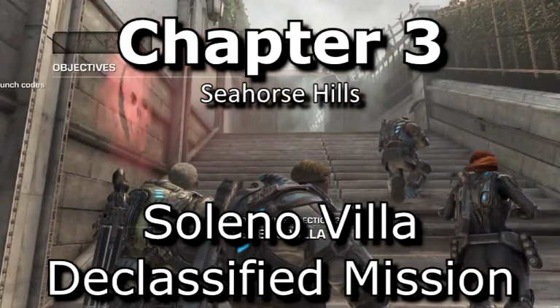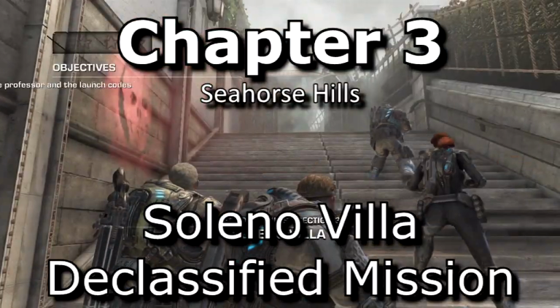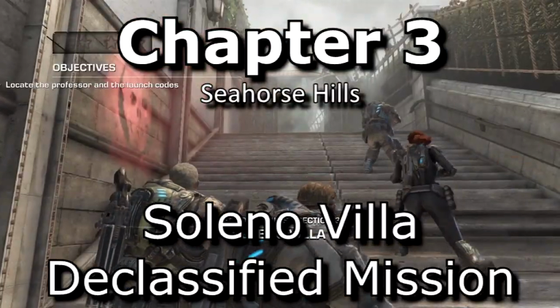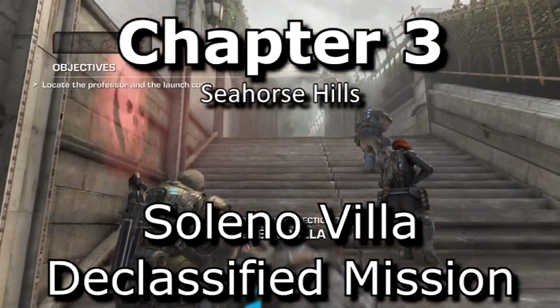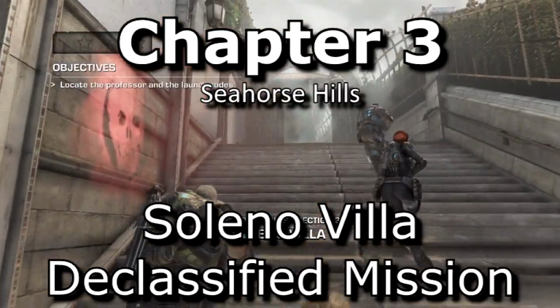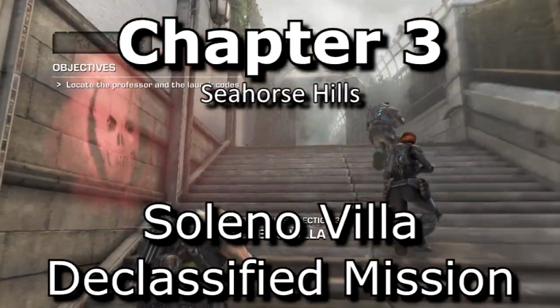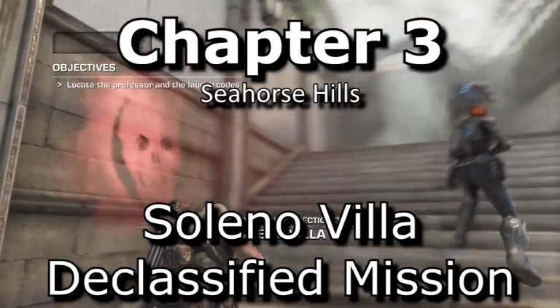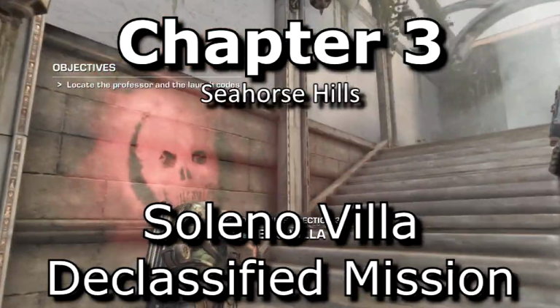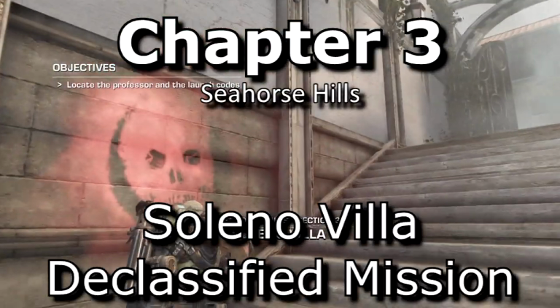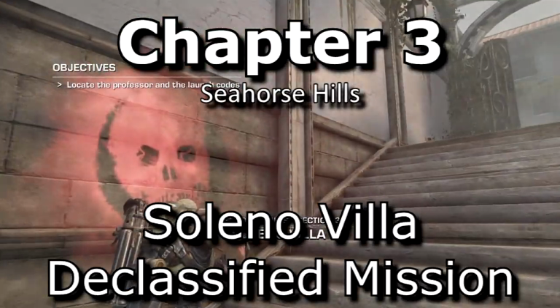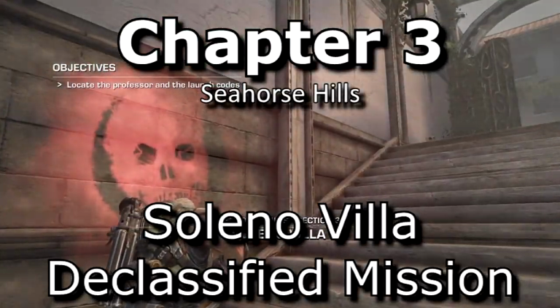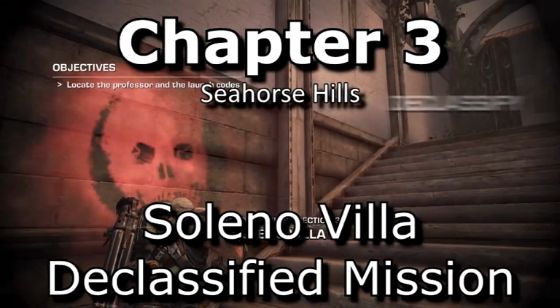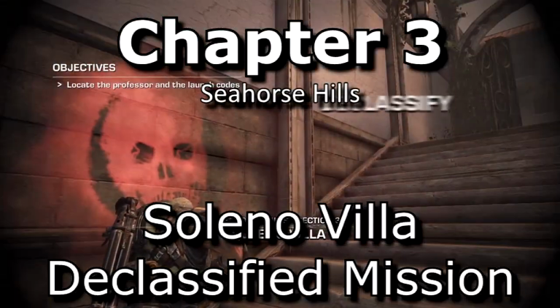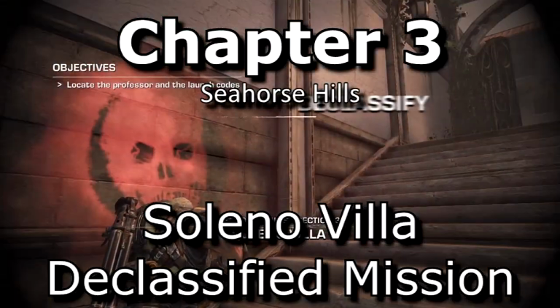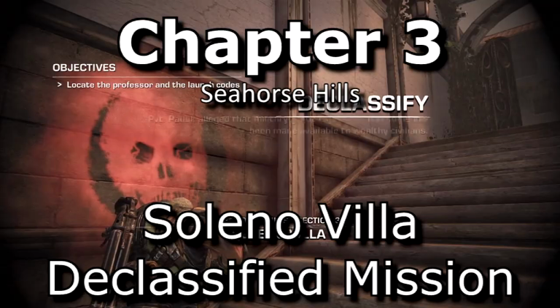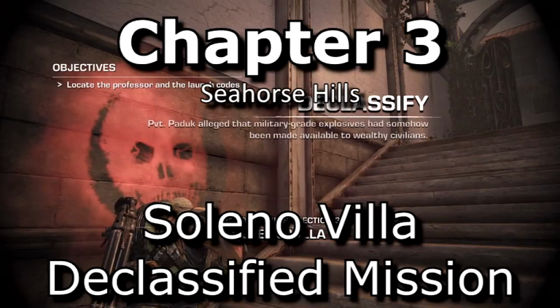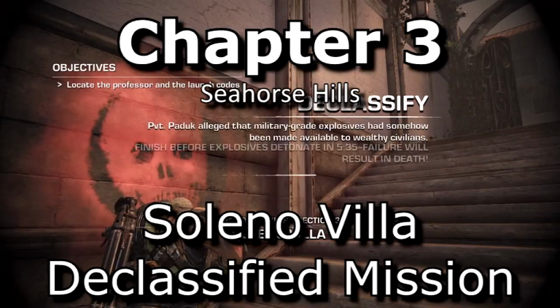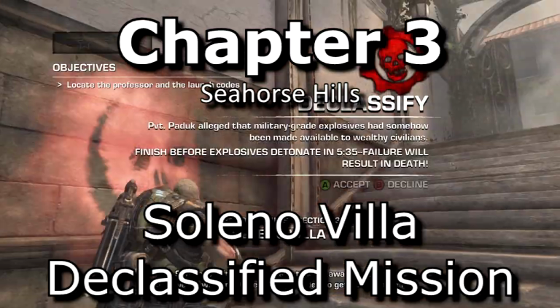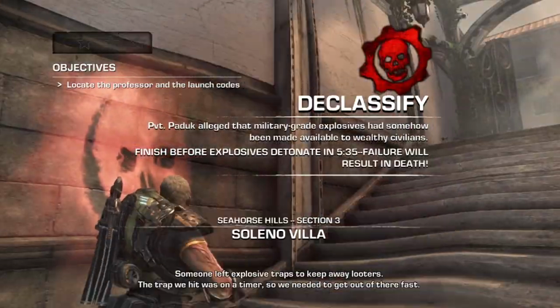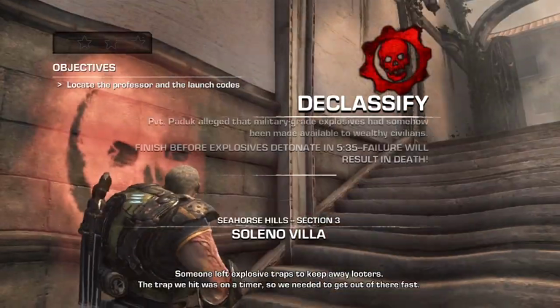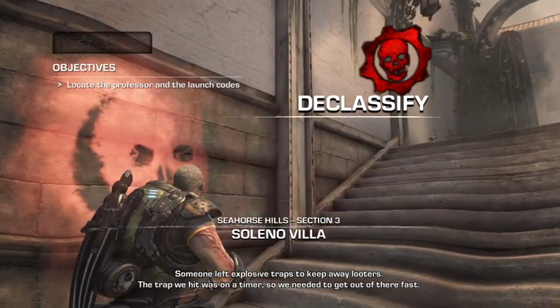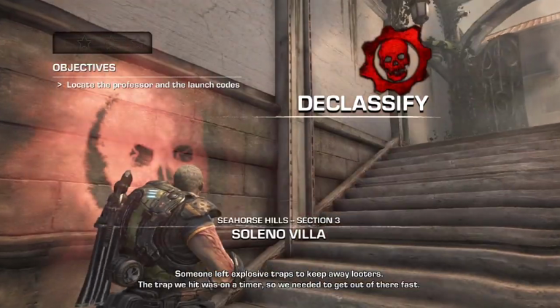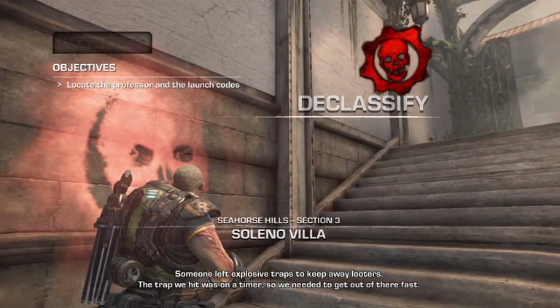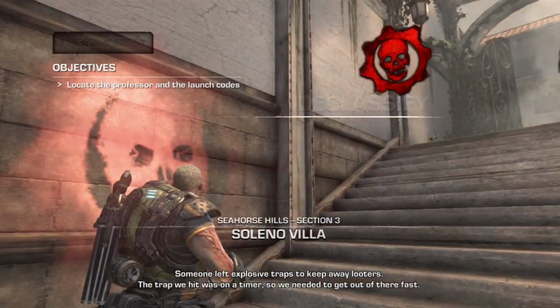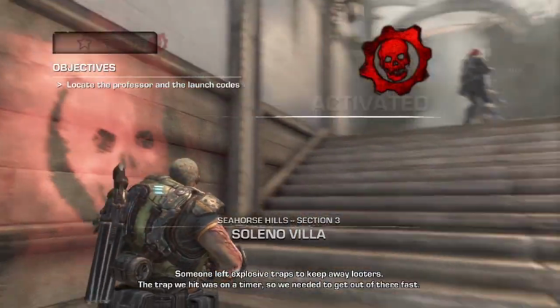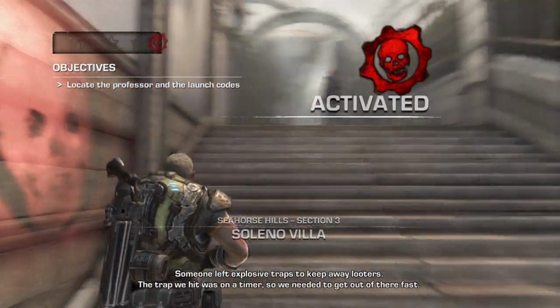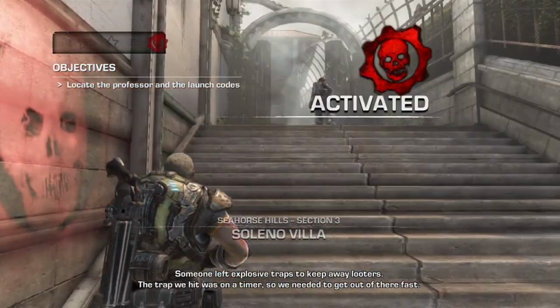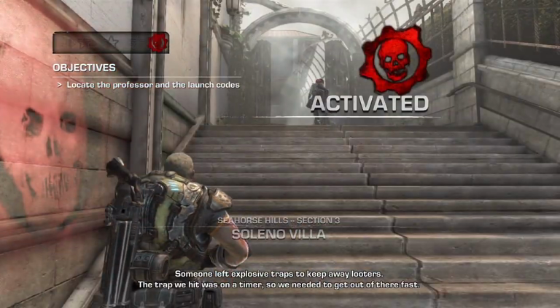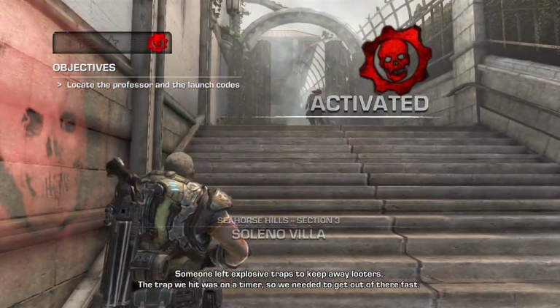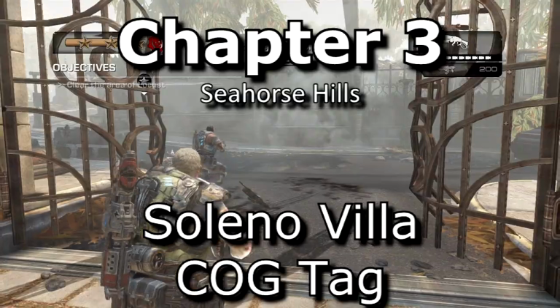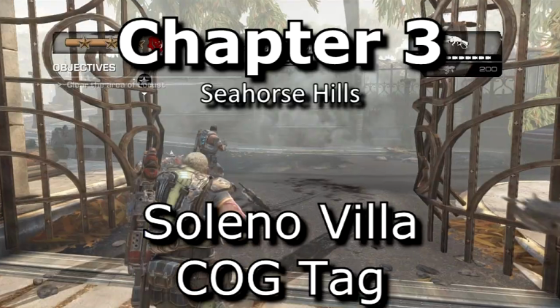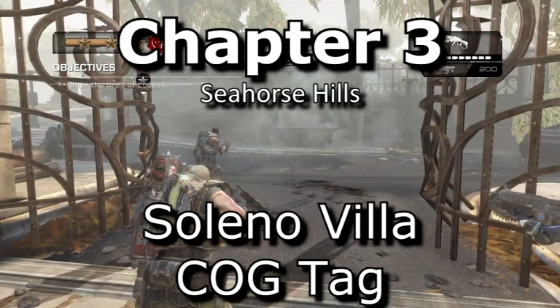Next, Soleno Villa — the declassified mission is right at the very beginning of the level, to your left hand side.